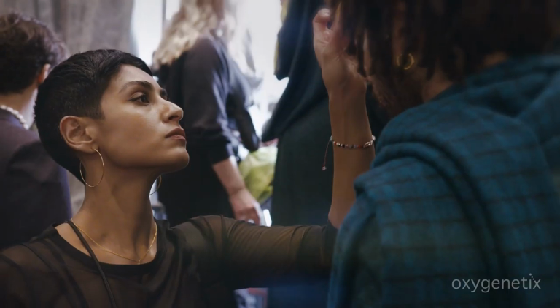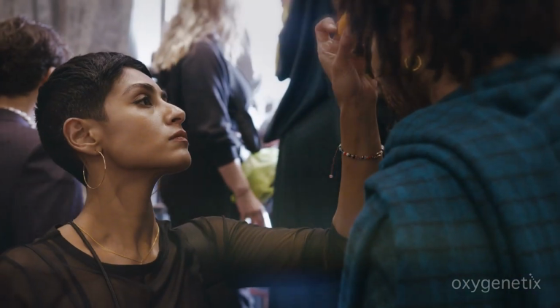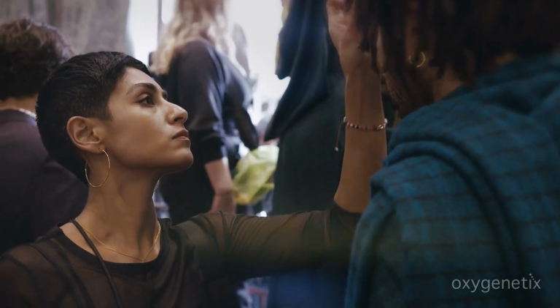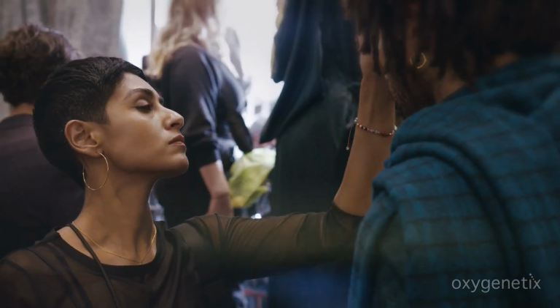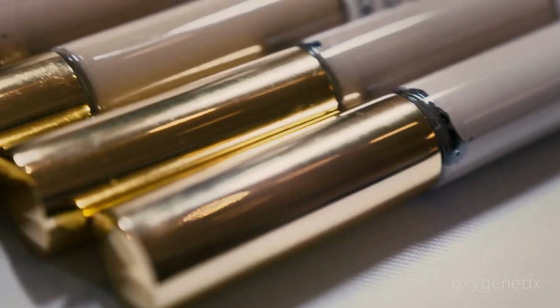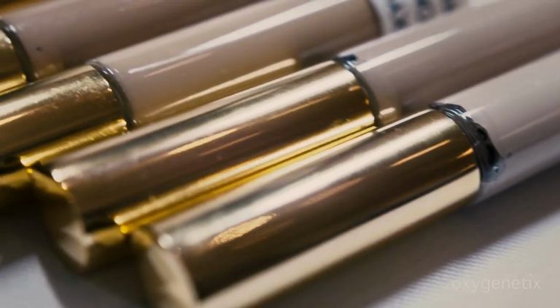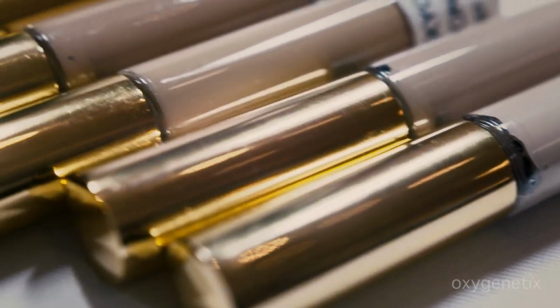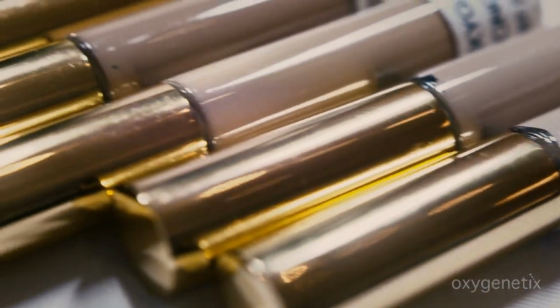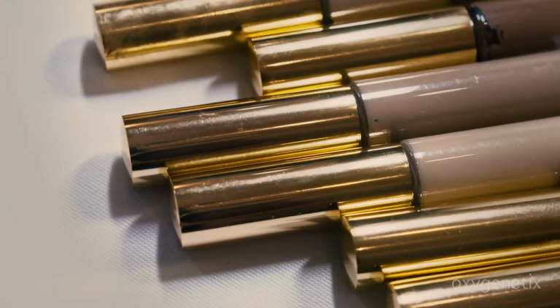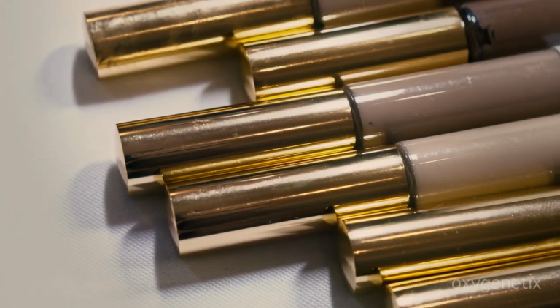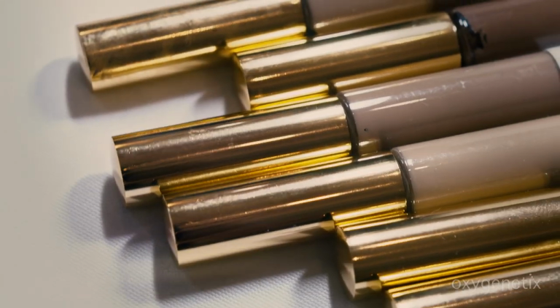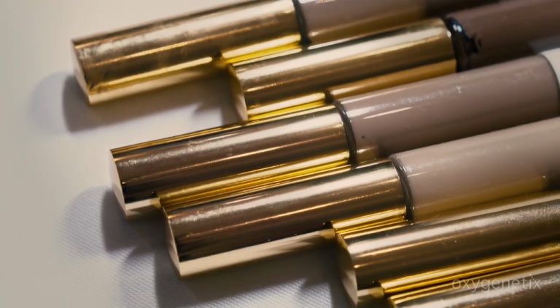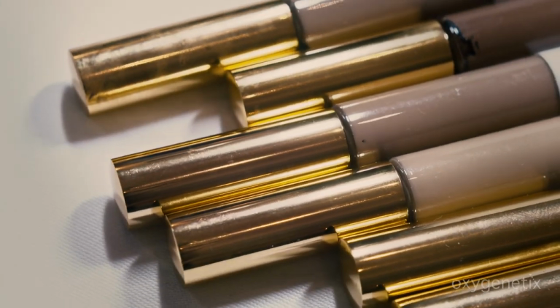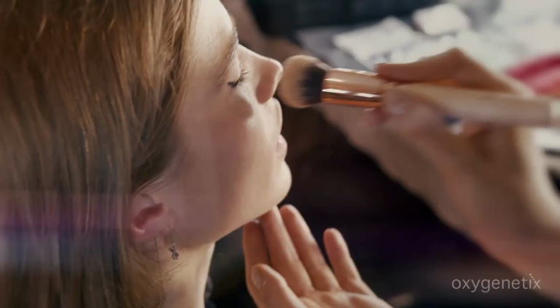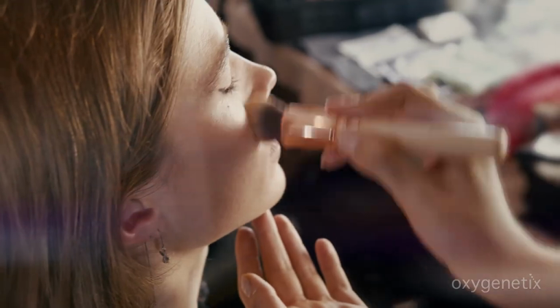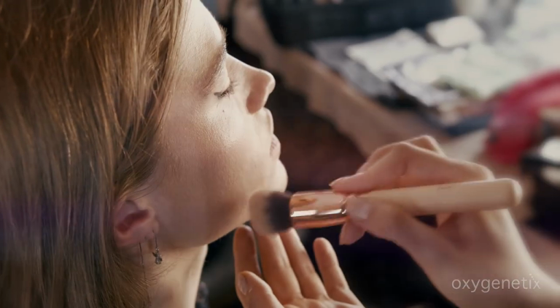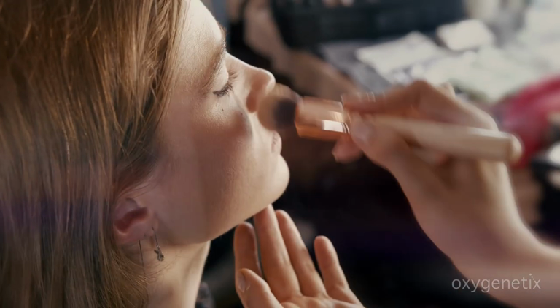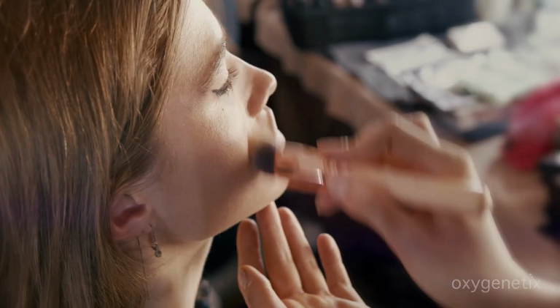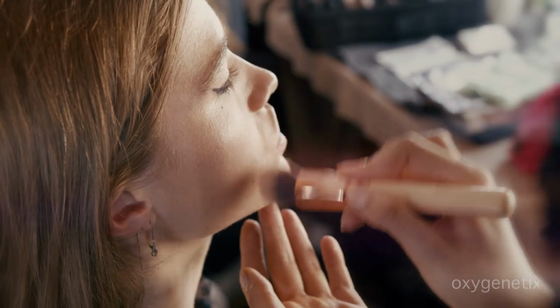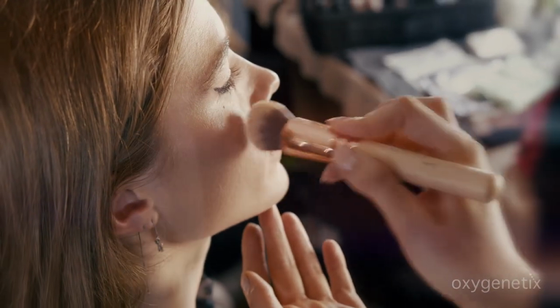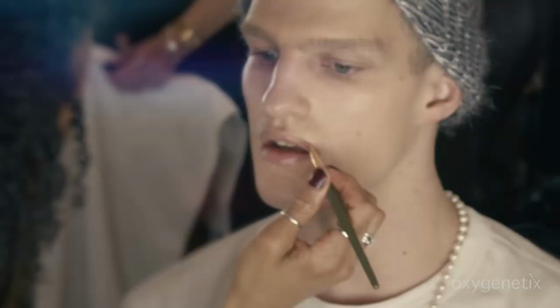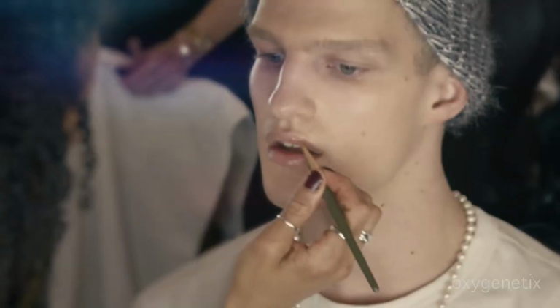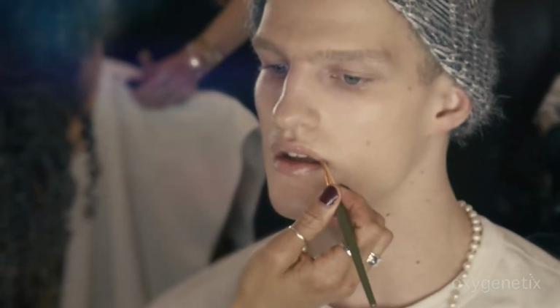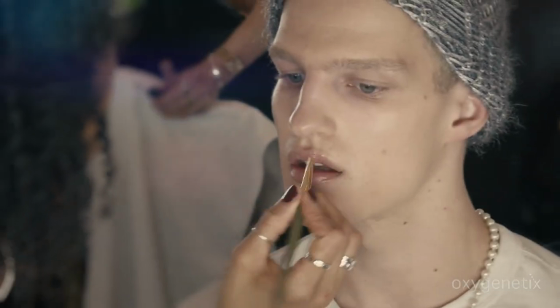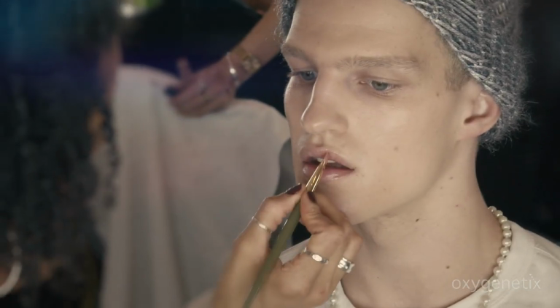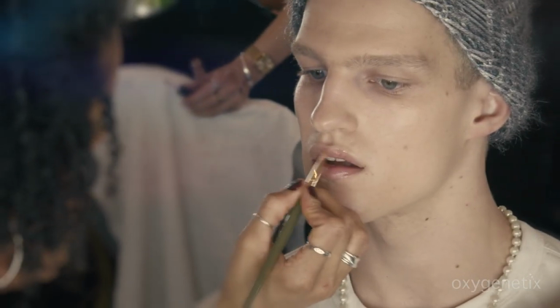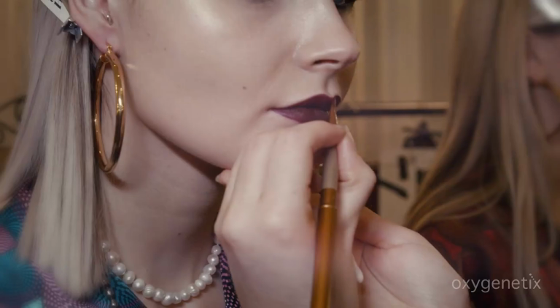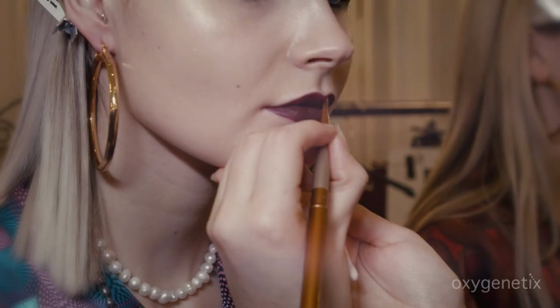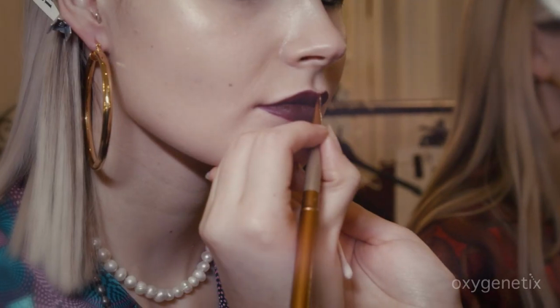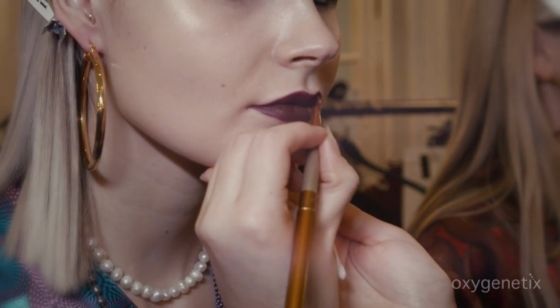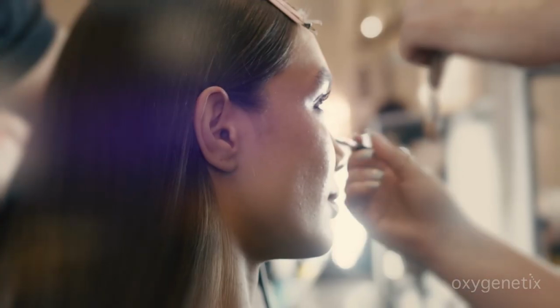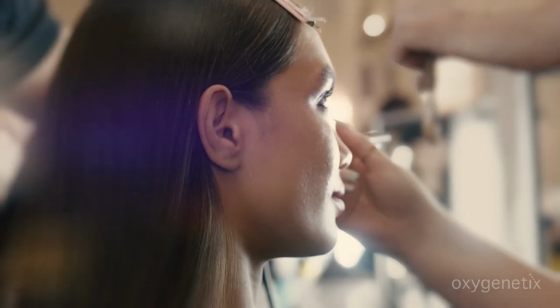And then, of course, we have the concealer, which is light wearing. It doesn't sit in the creases. It's such a dream to work with.